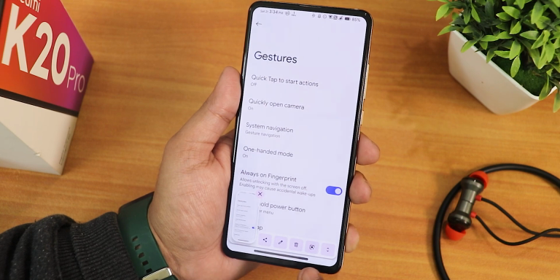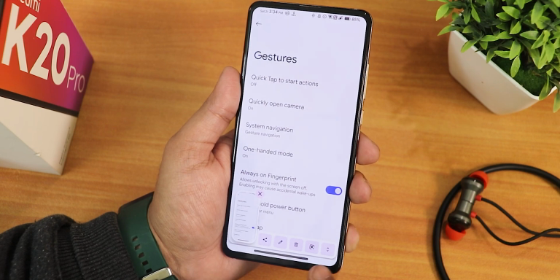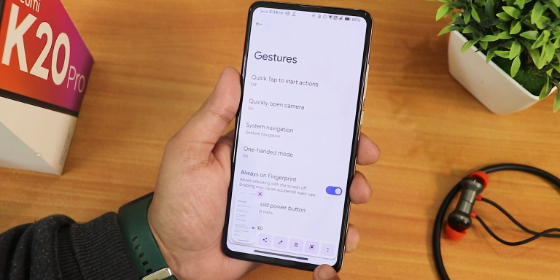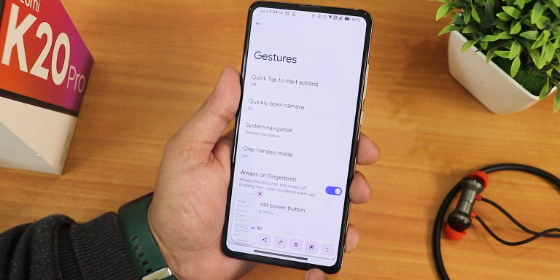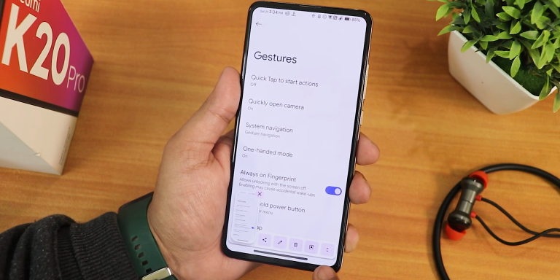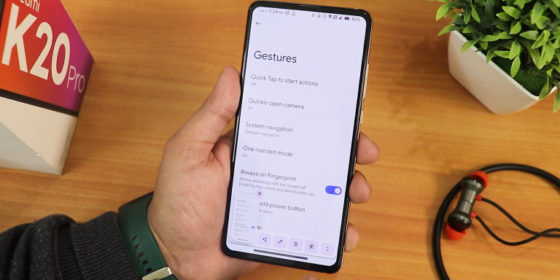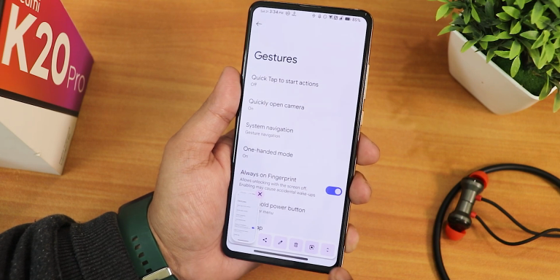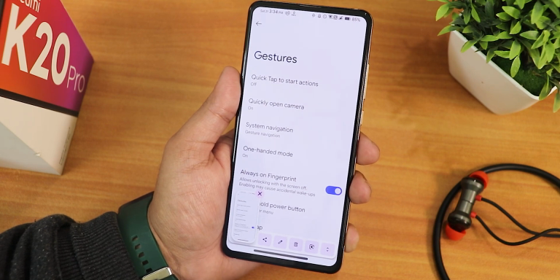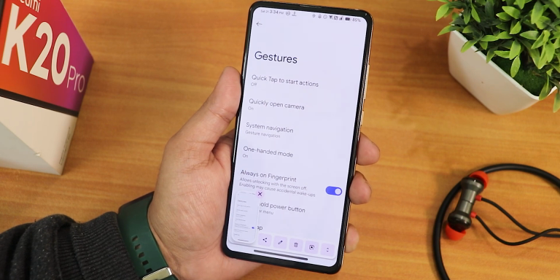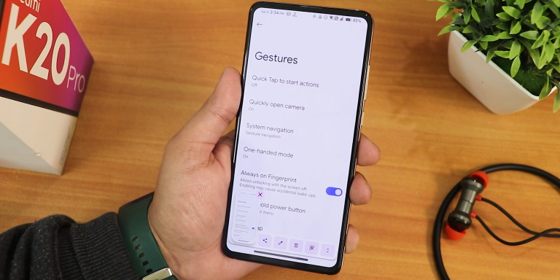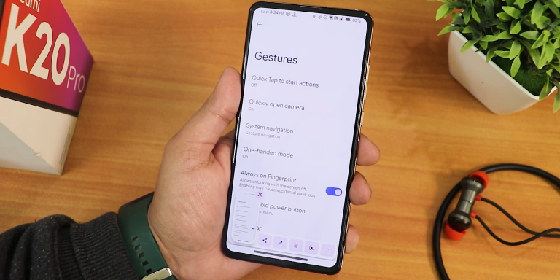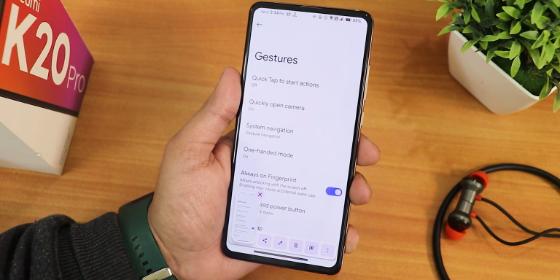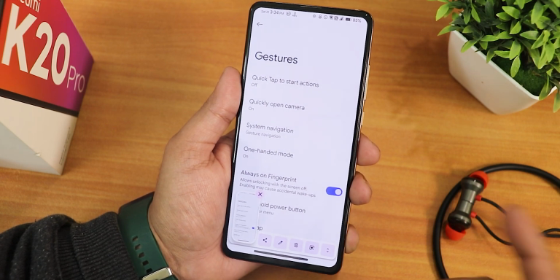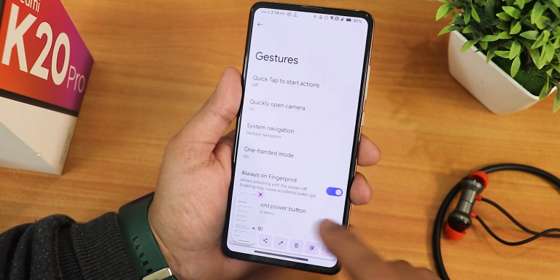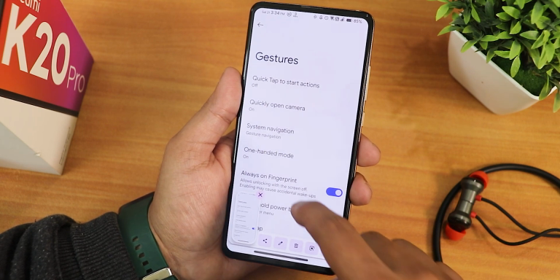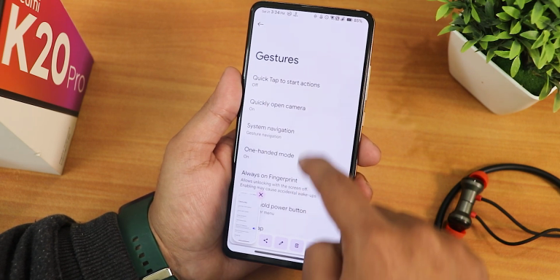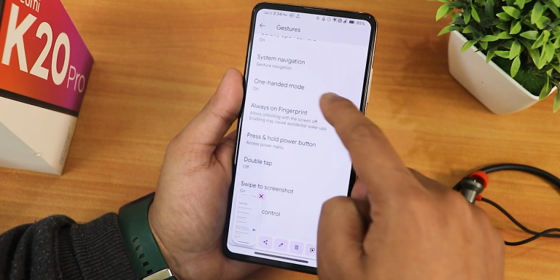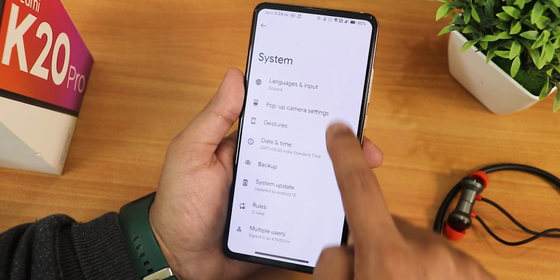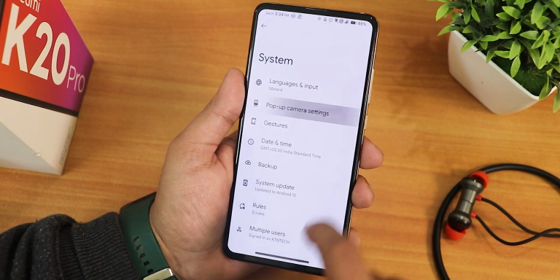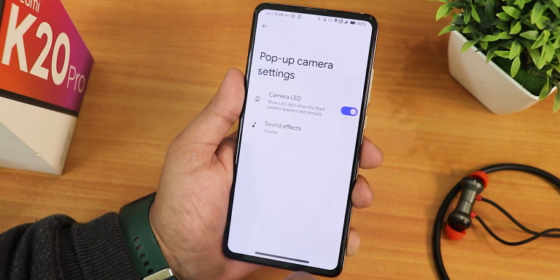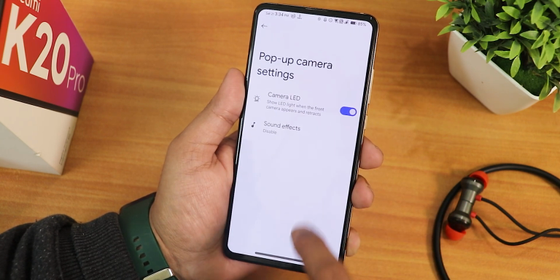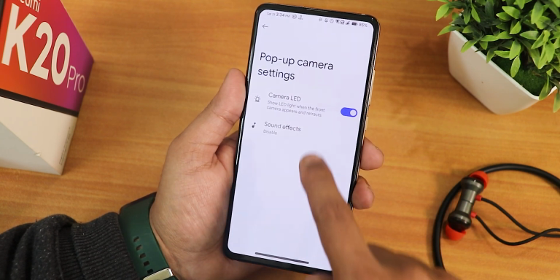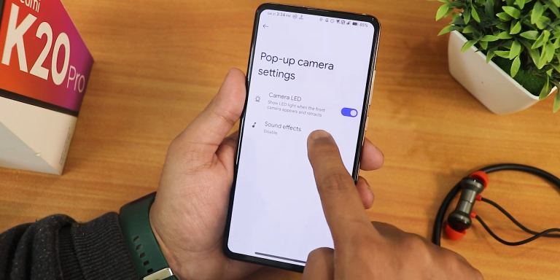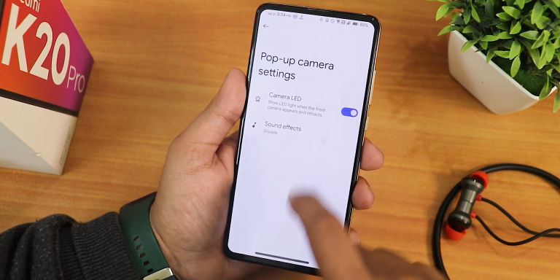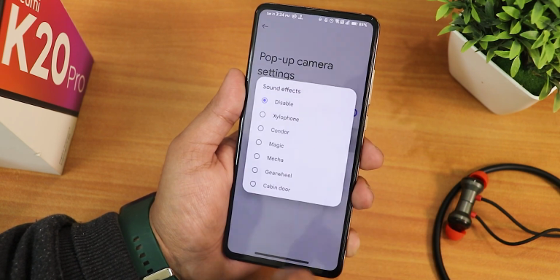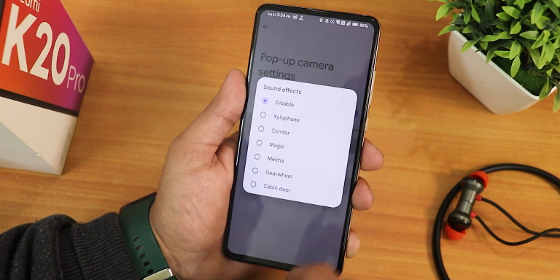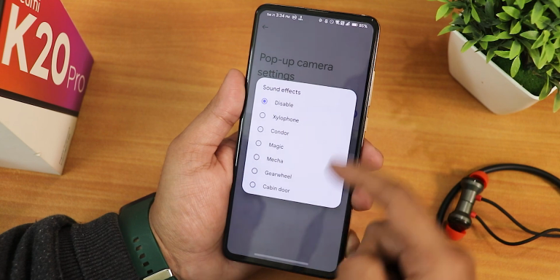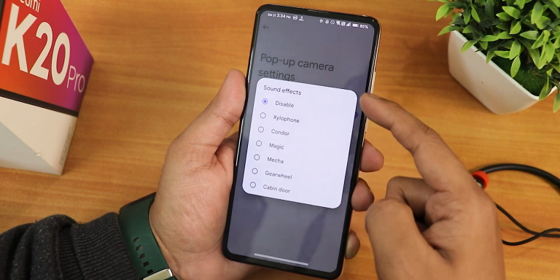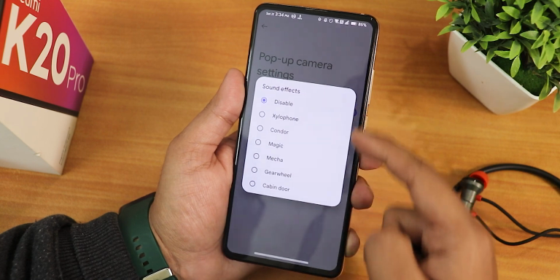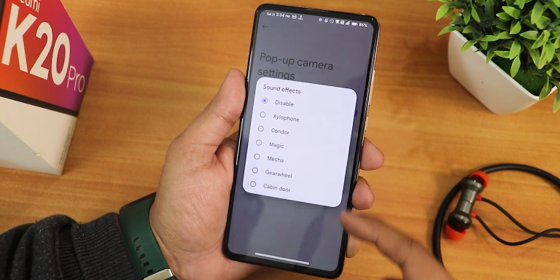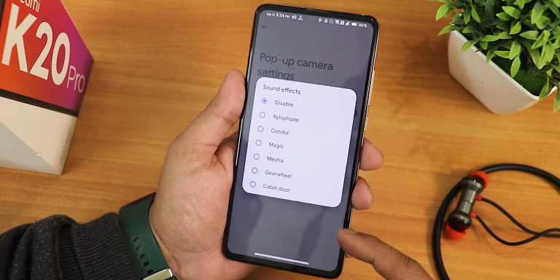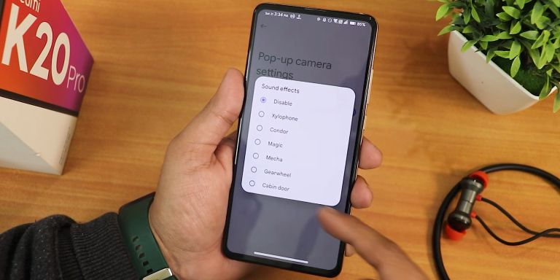The swipe trick screenshot is also there and this feature is working perfectly fine - we have share, edit, delete, Google Lens, and even the capture mode feature is present. In the pop-up camera settings we have these many sounds and you can disable the sounds if you want.